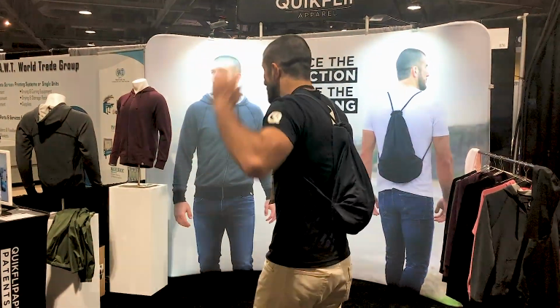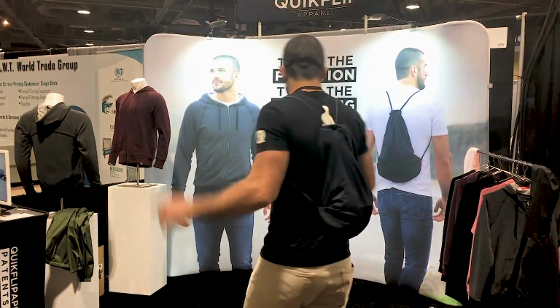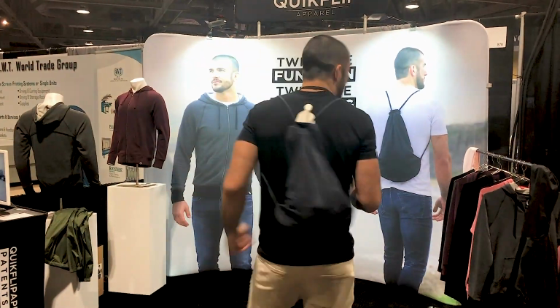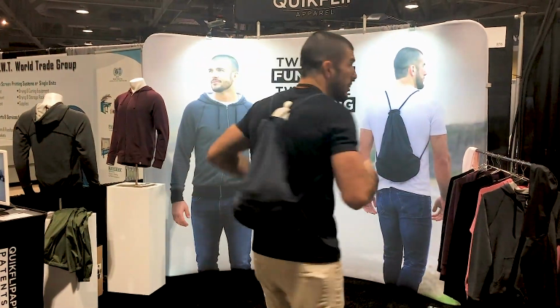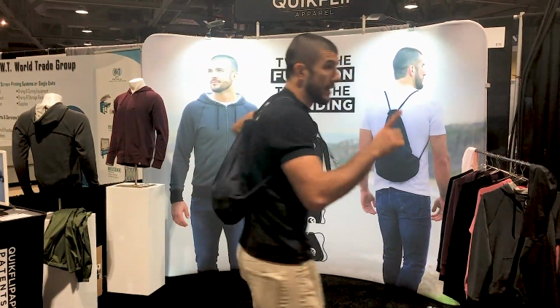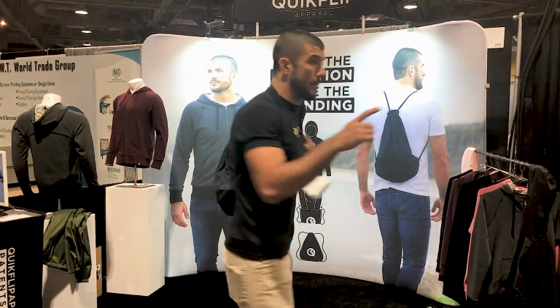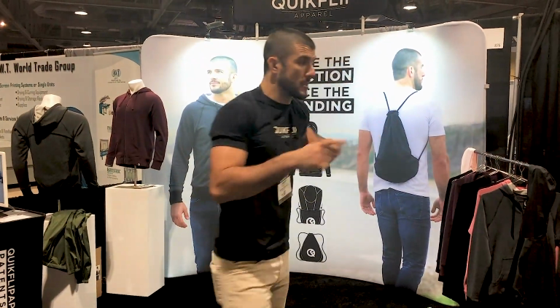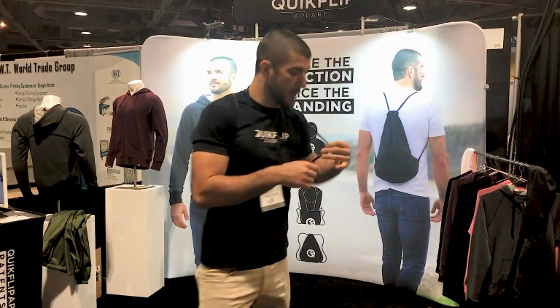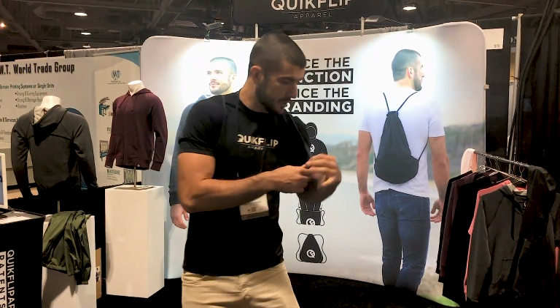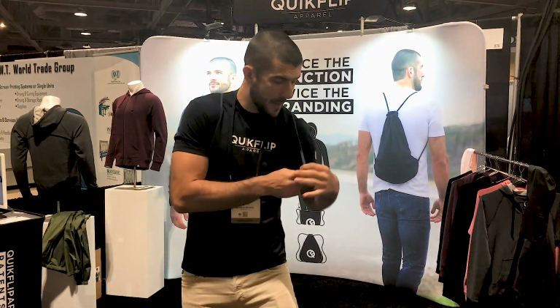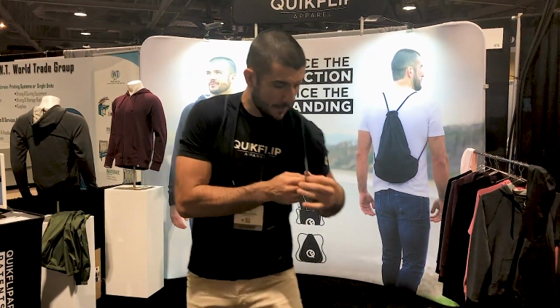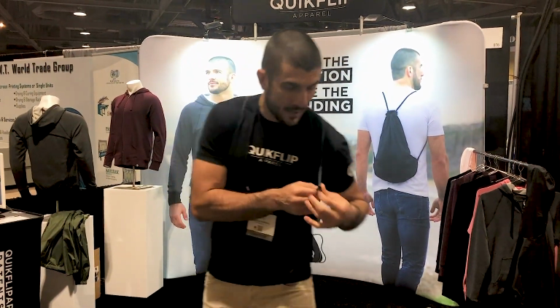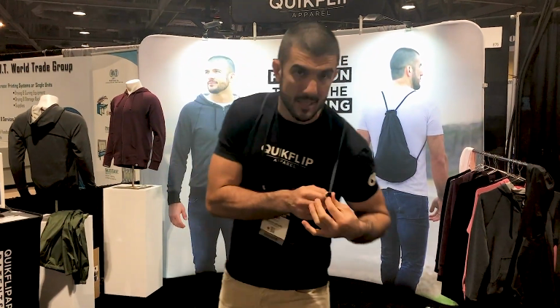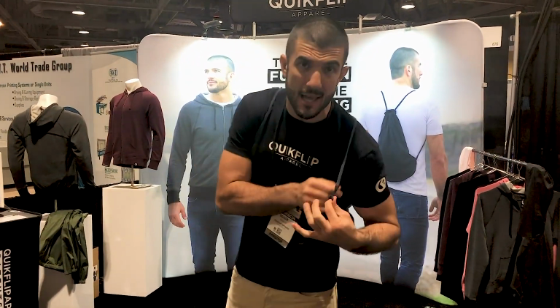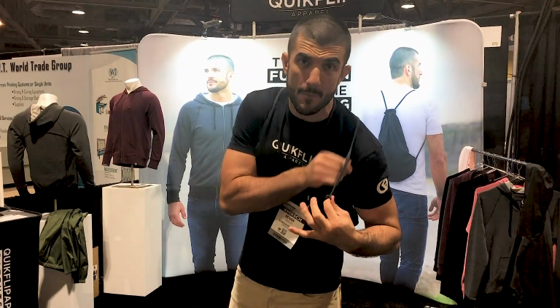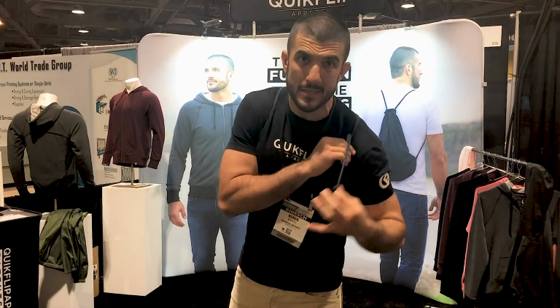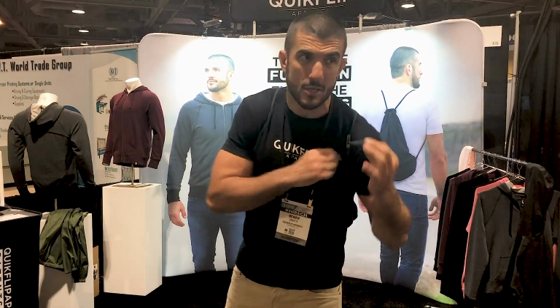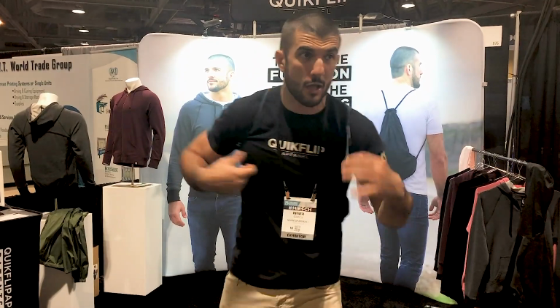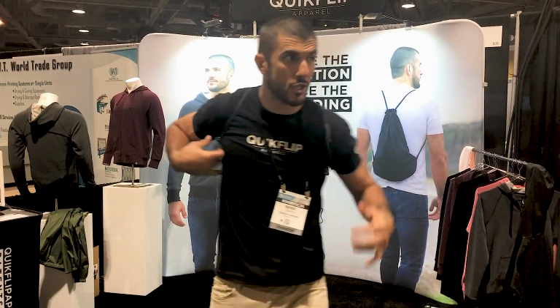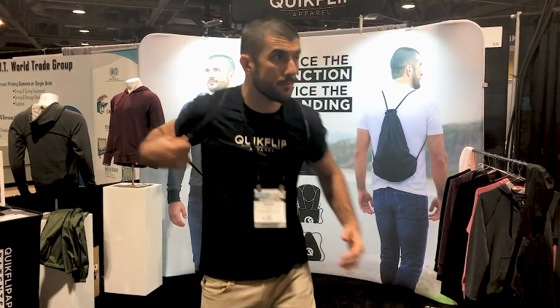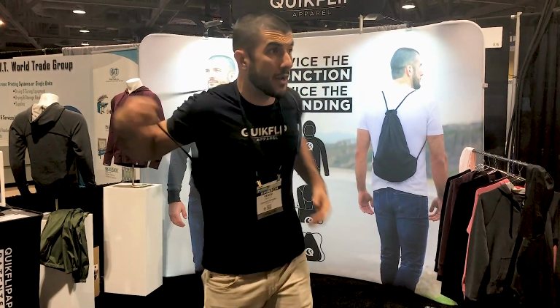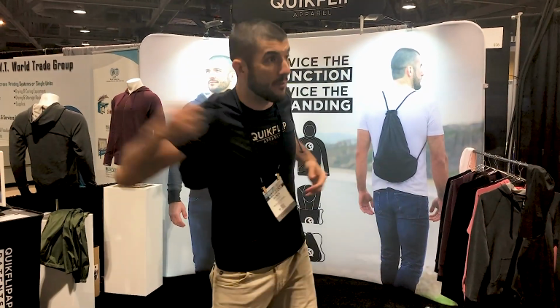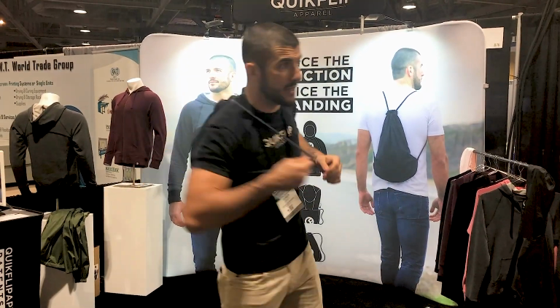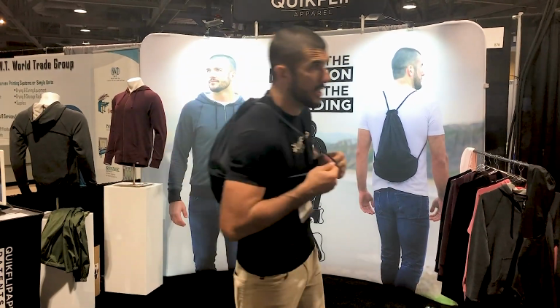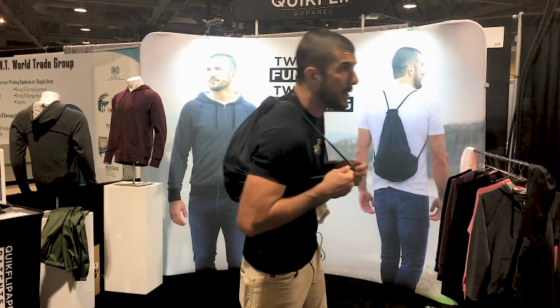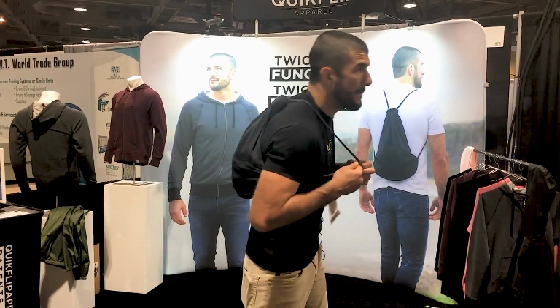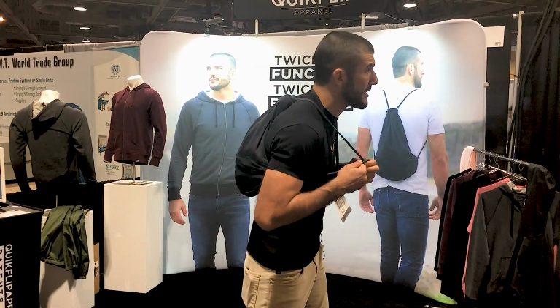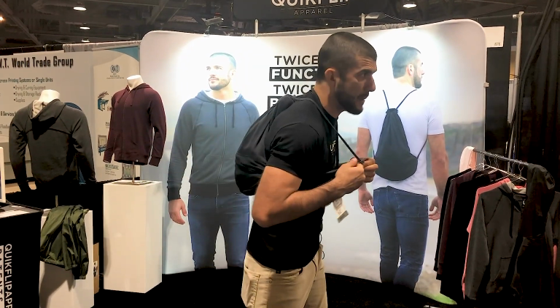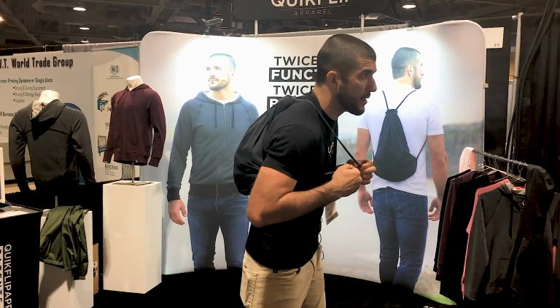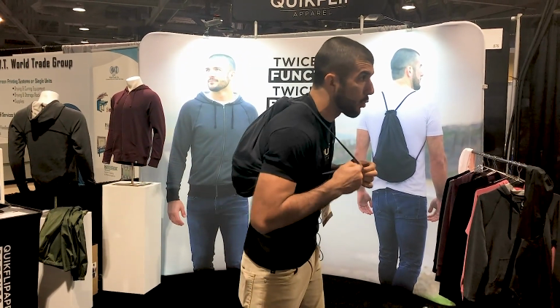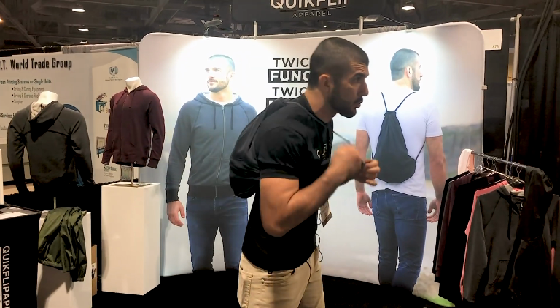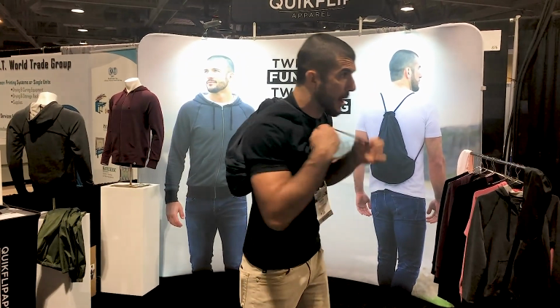The best part about the backpack is the slide and bite technology that I invented — patents pending worldwide.